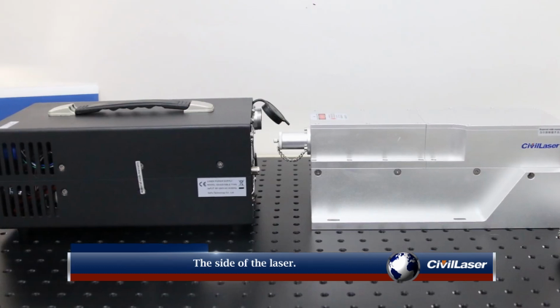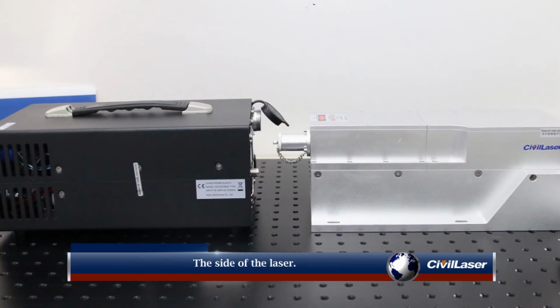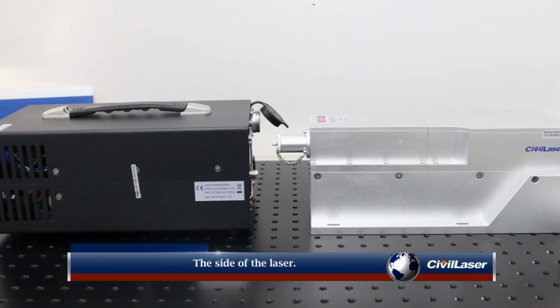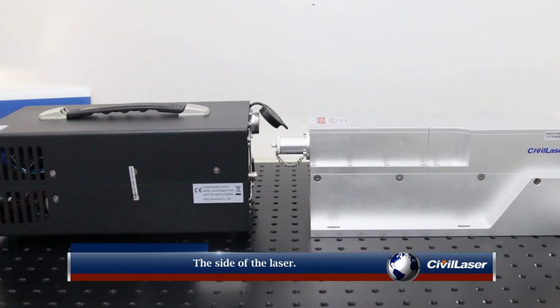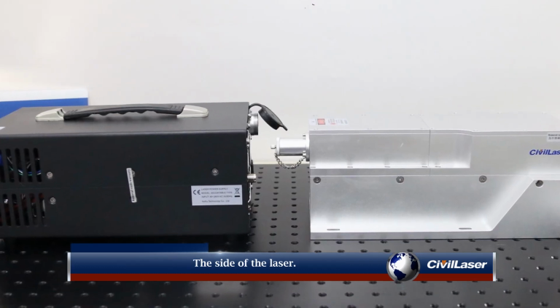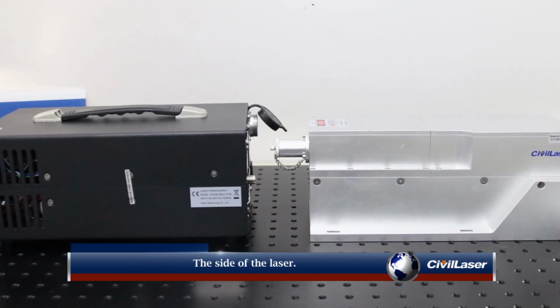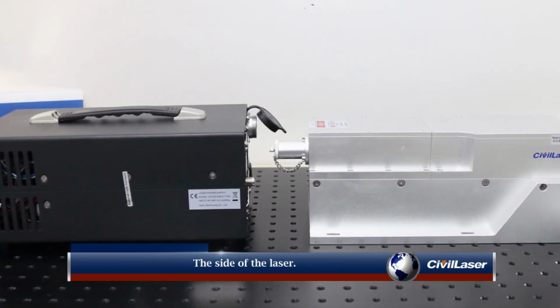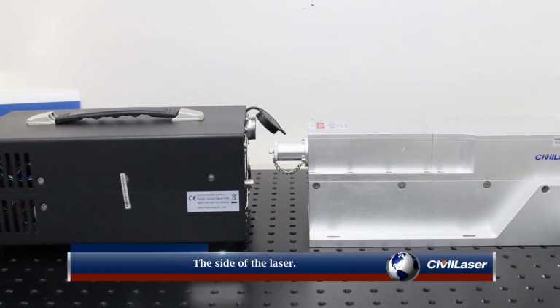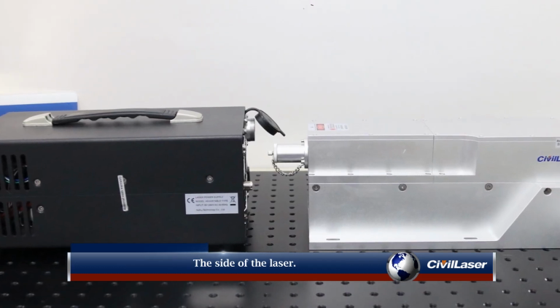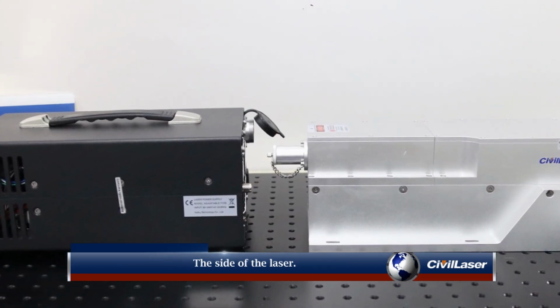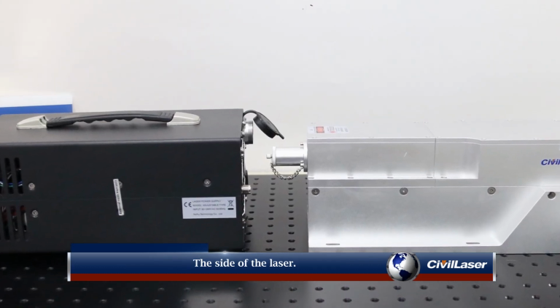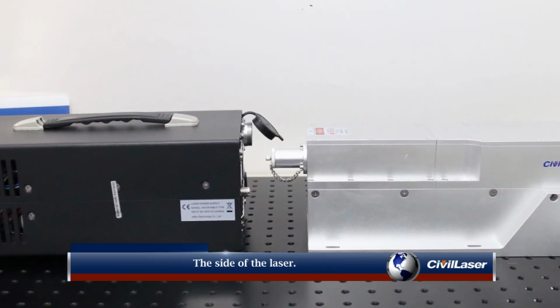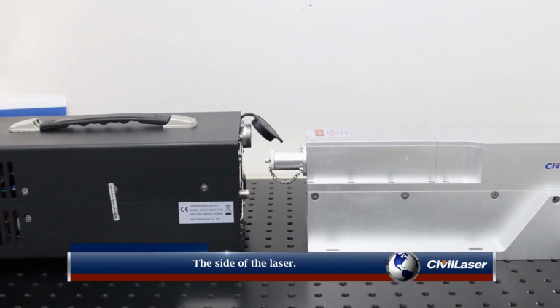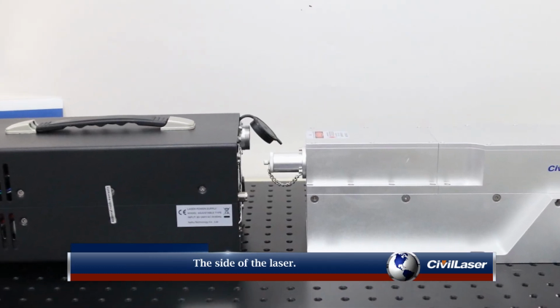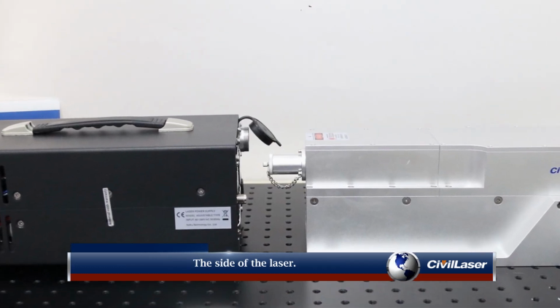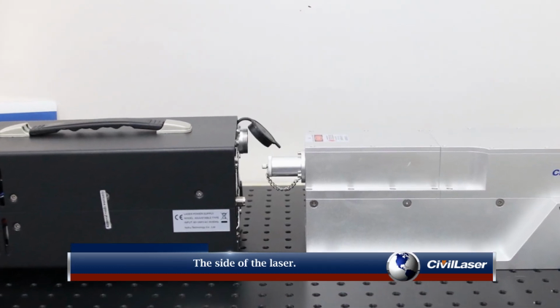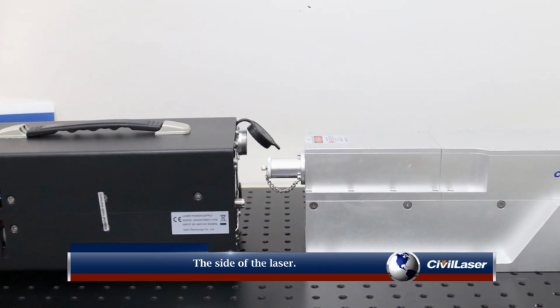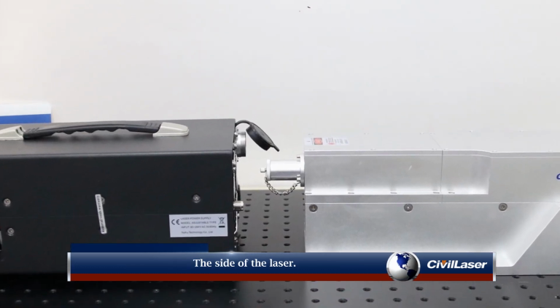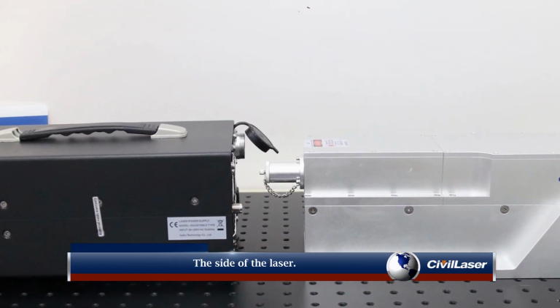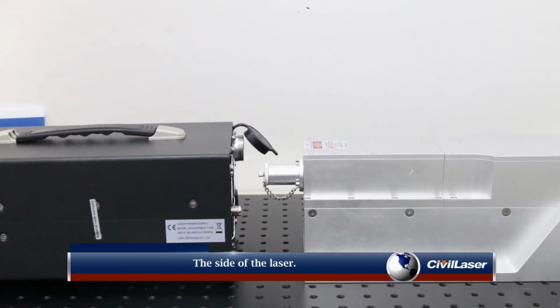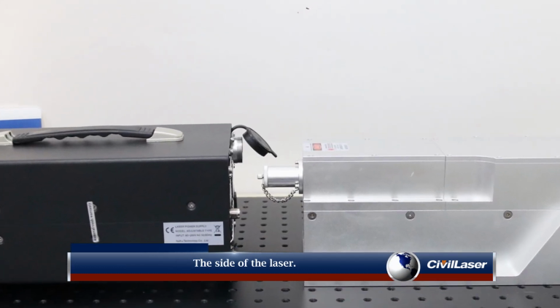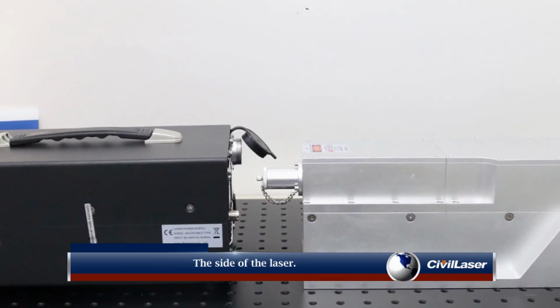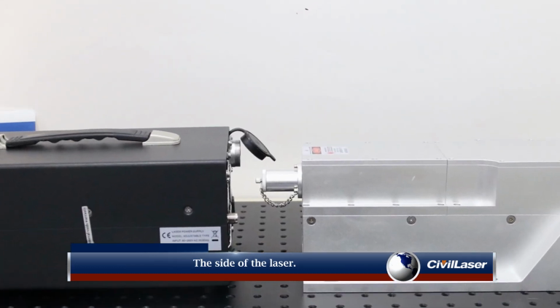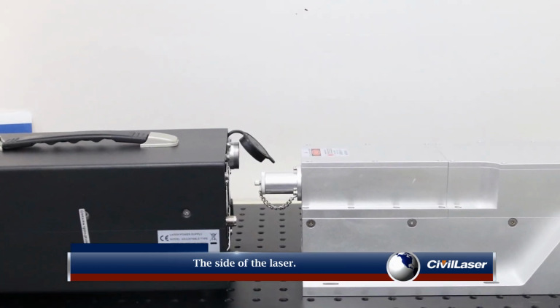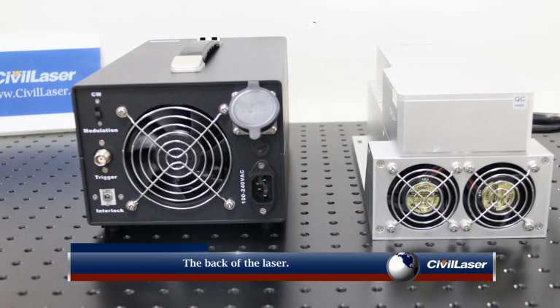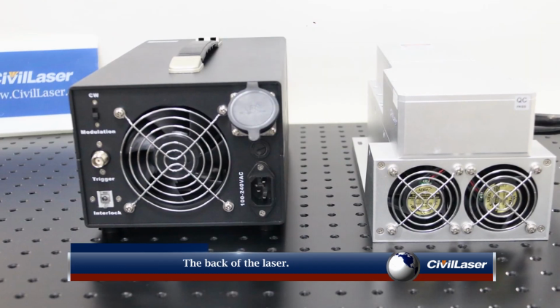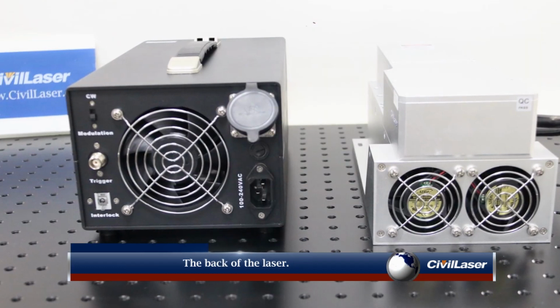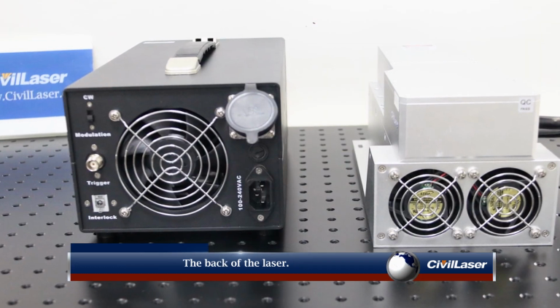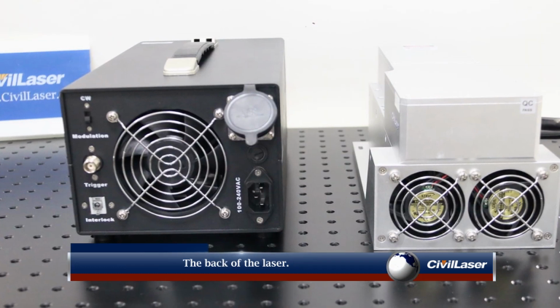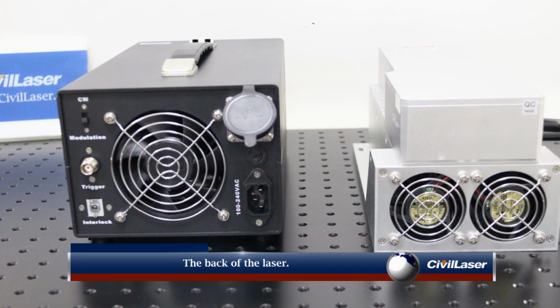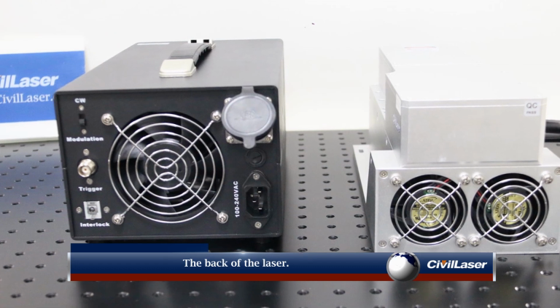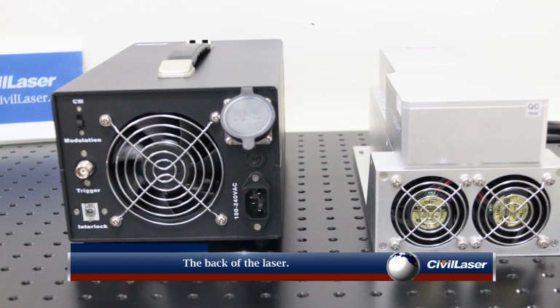The side of the laser. The back of the laser.